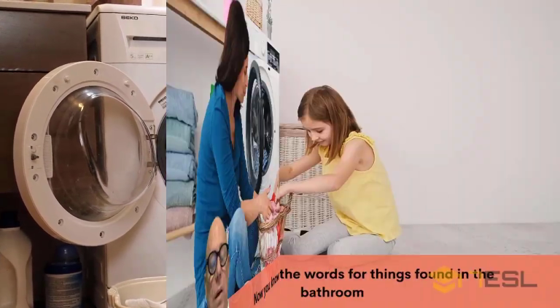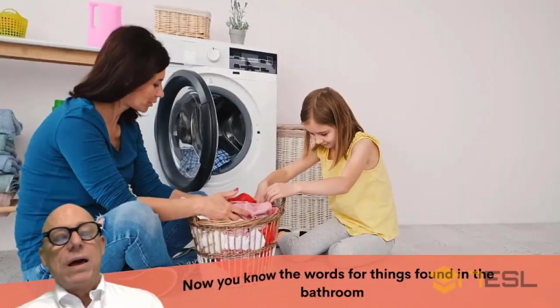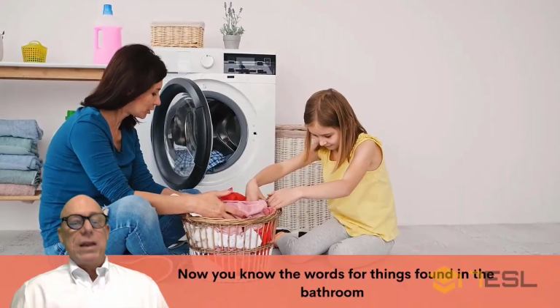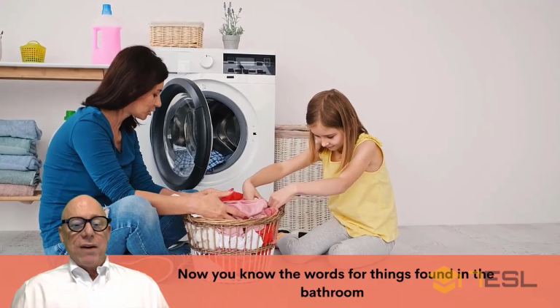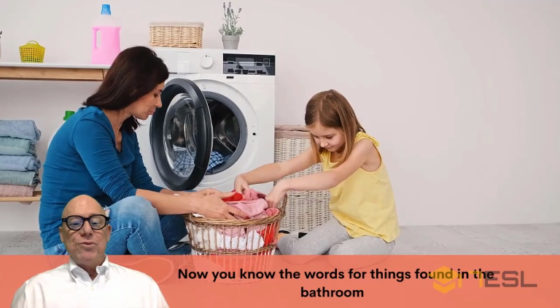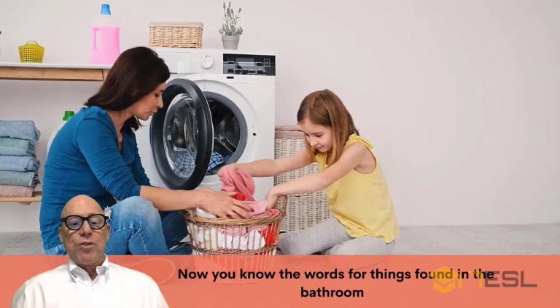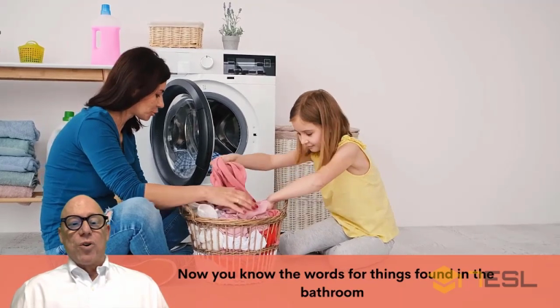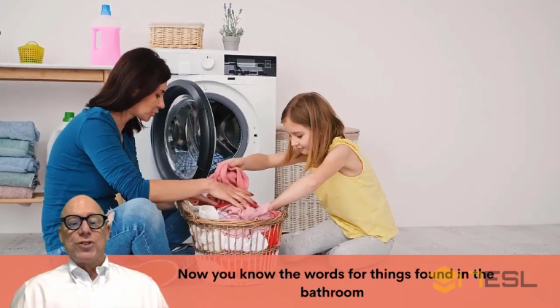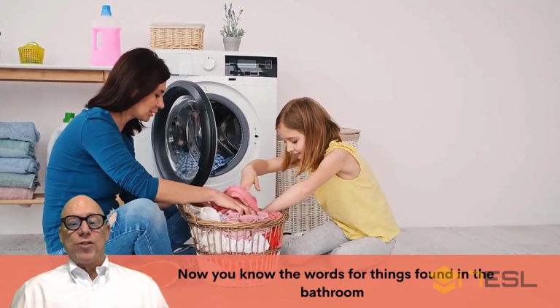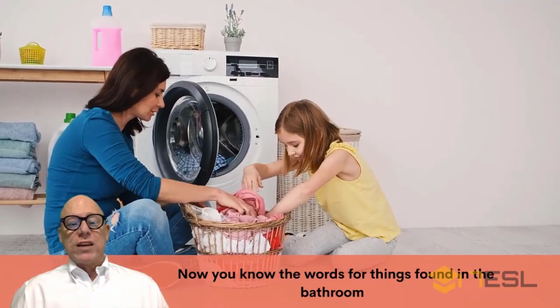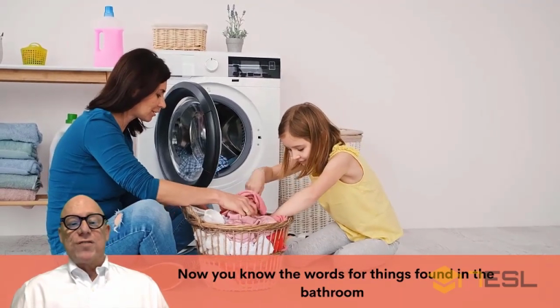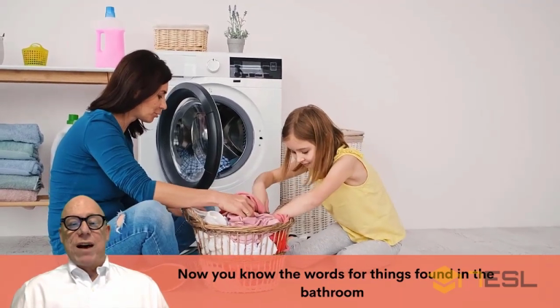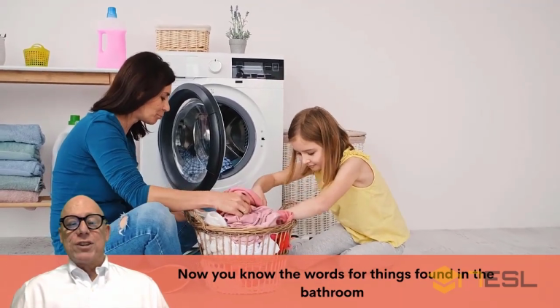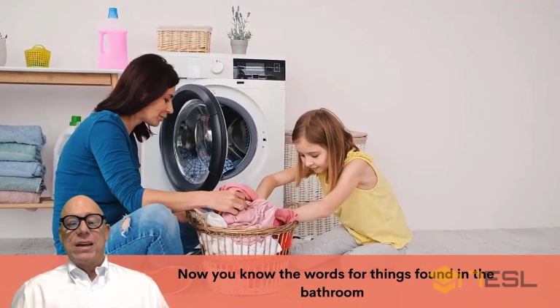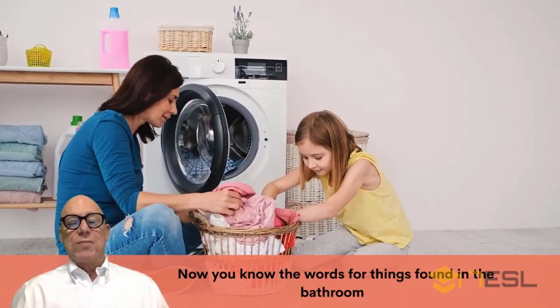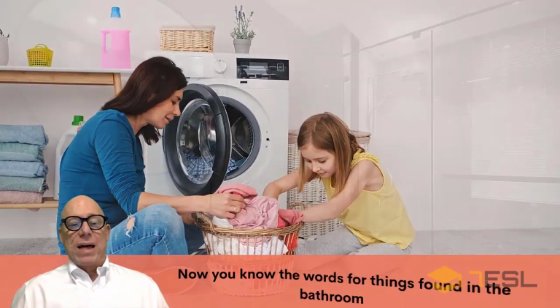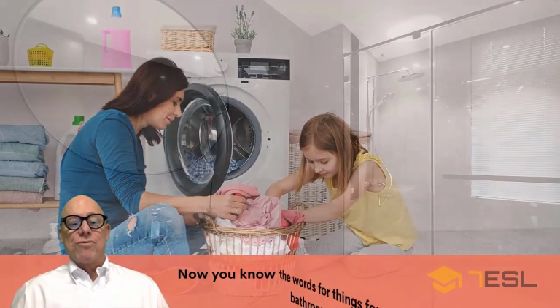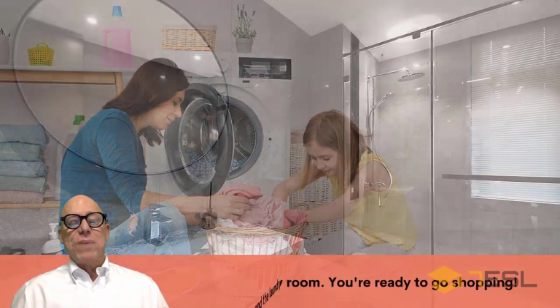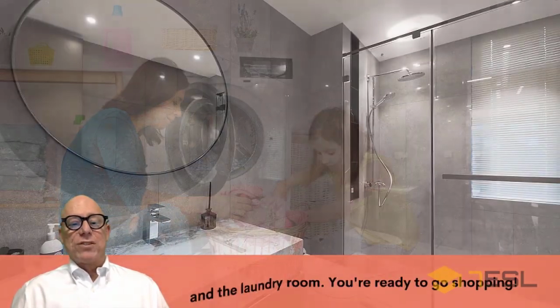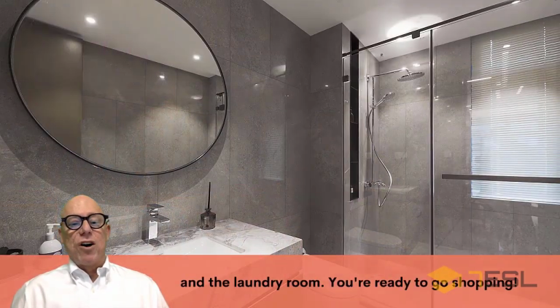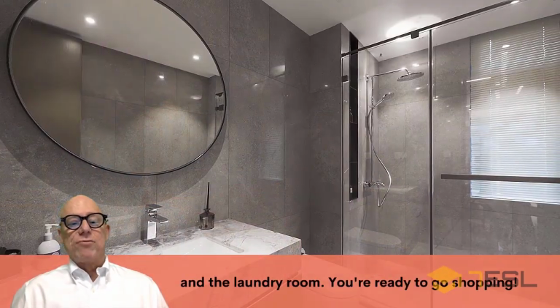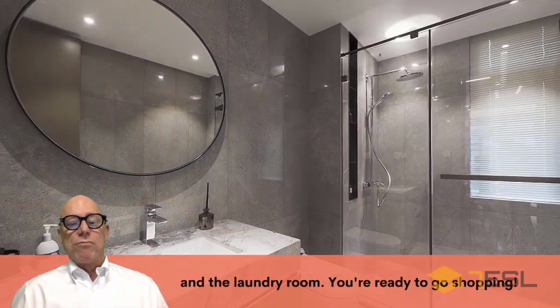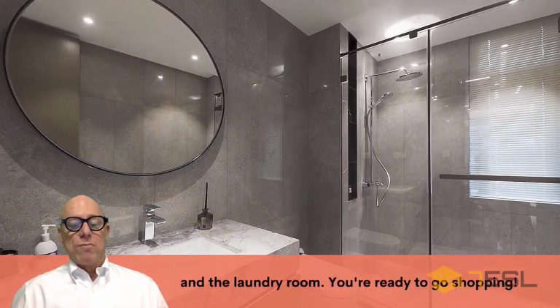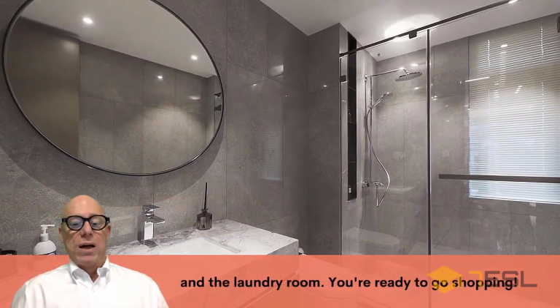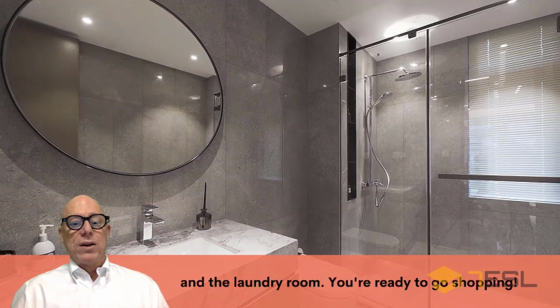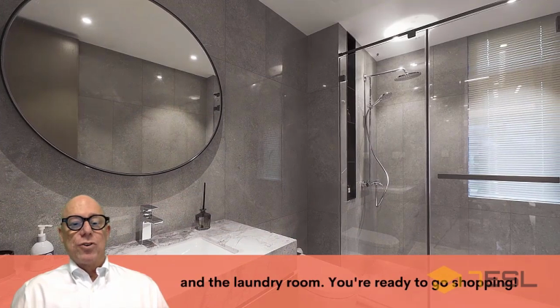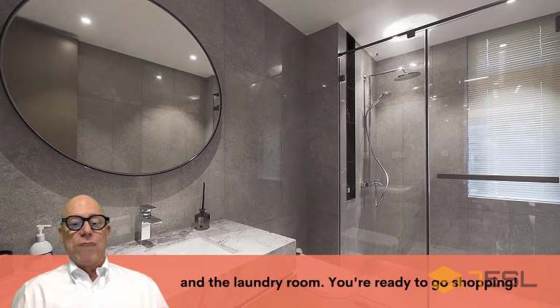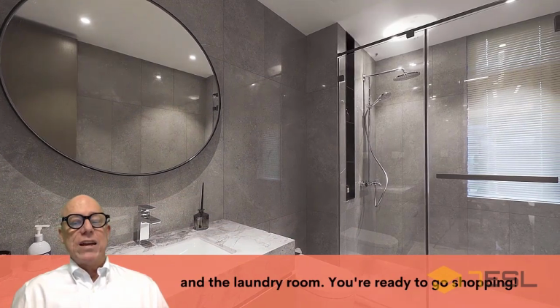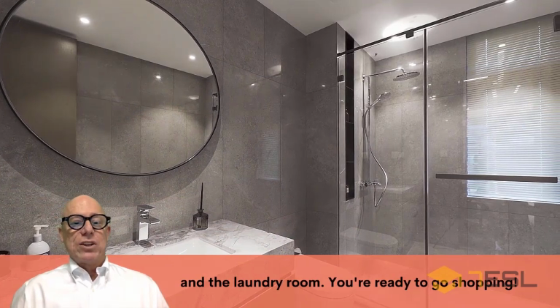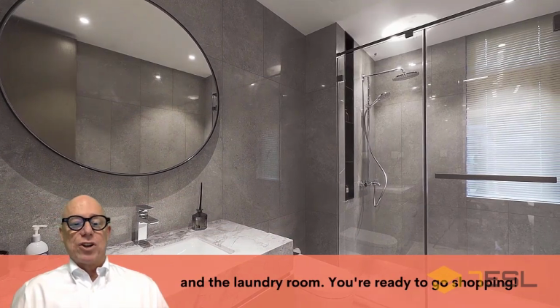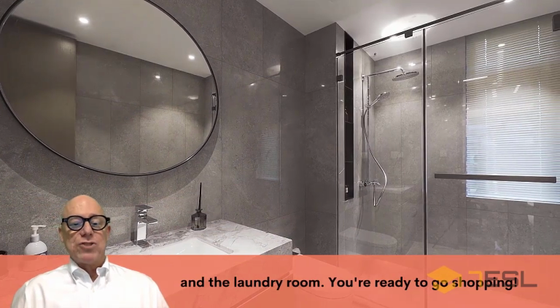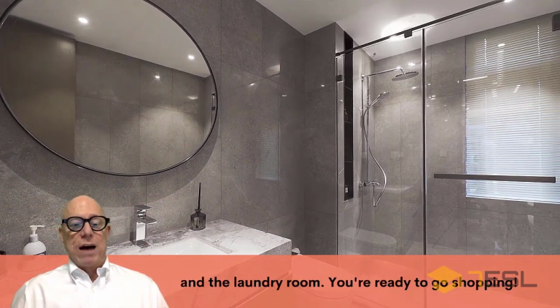Now you know the words for things found in the bathroom and the laundry room. You're ready to go shopping.